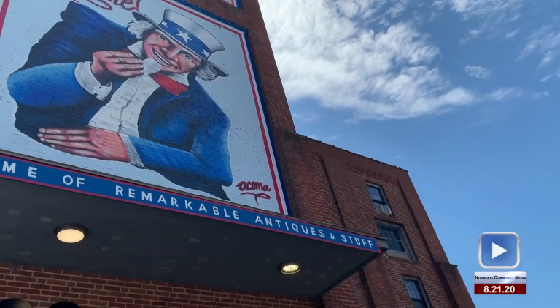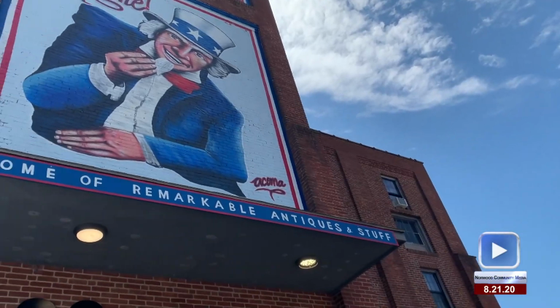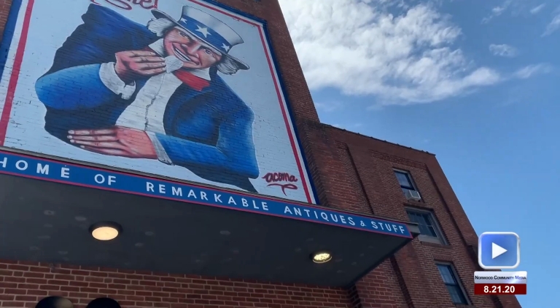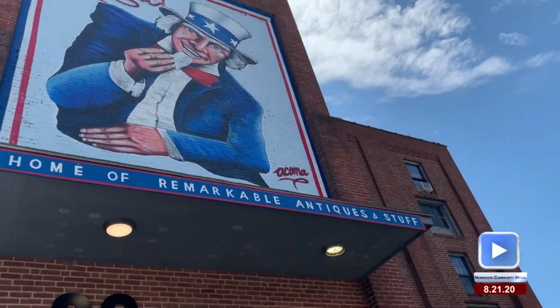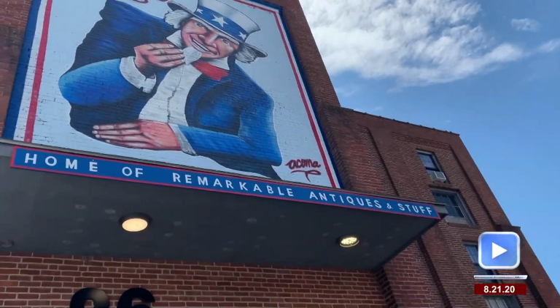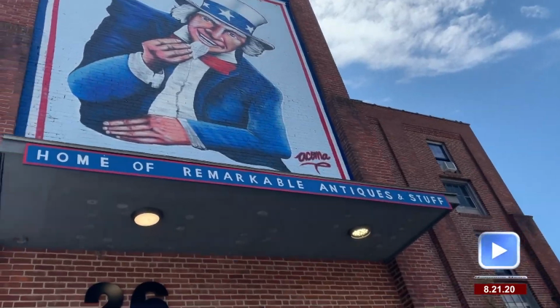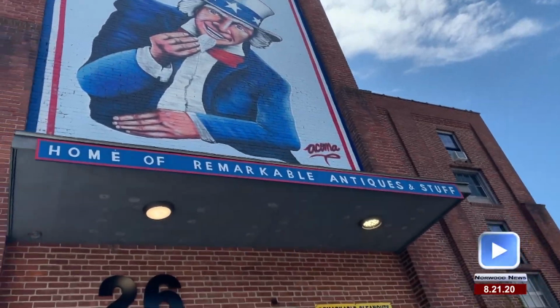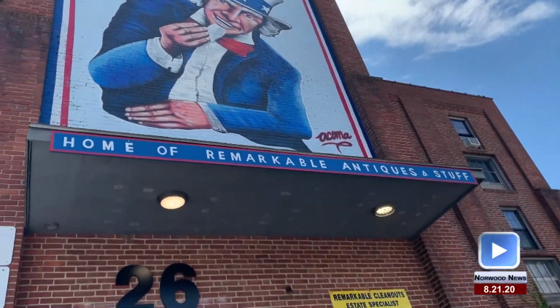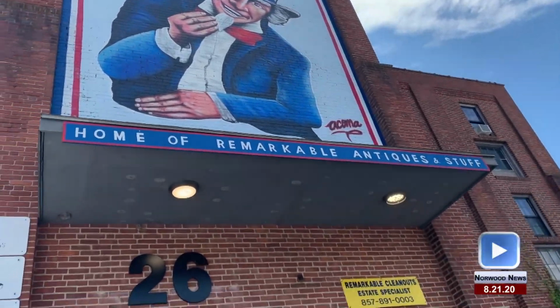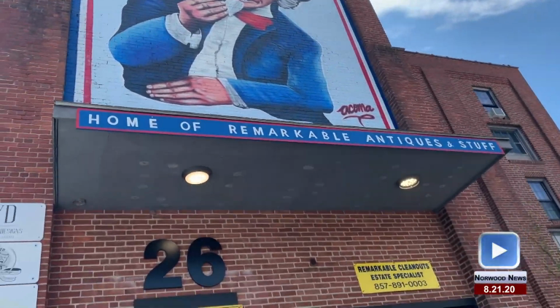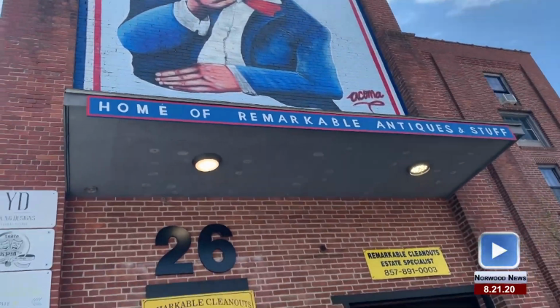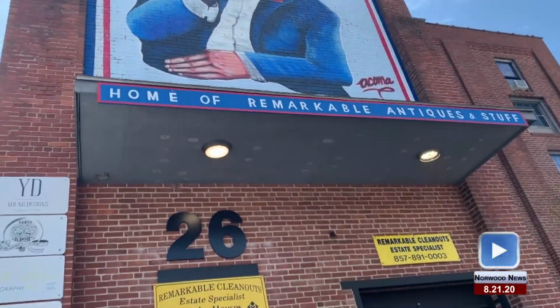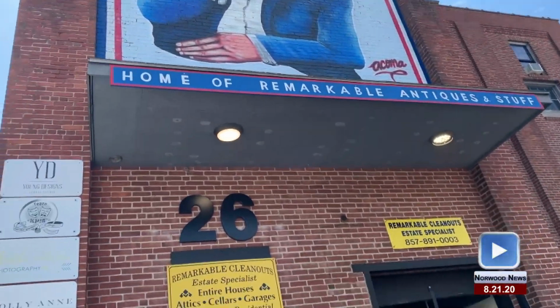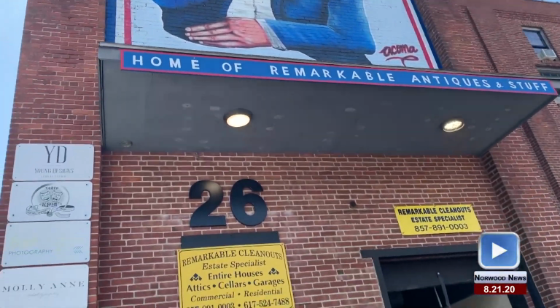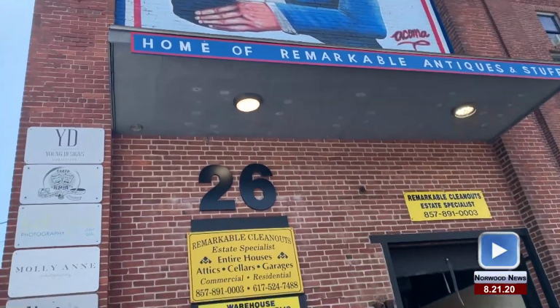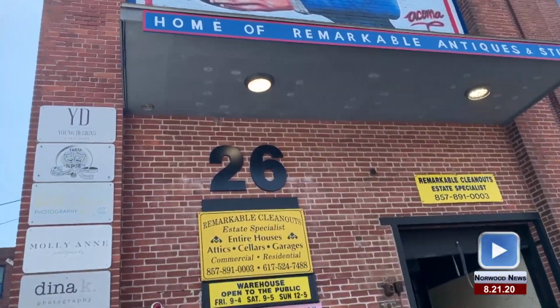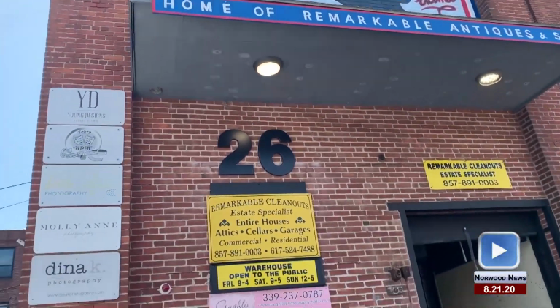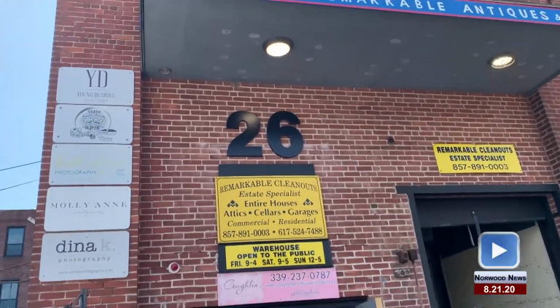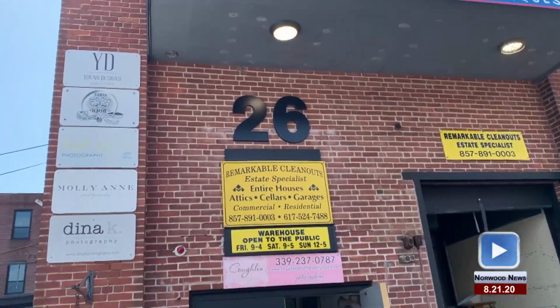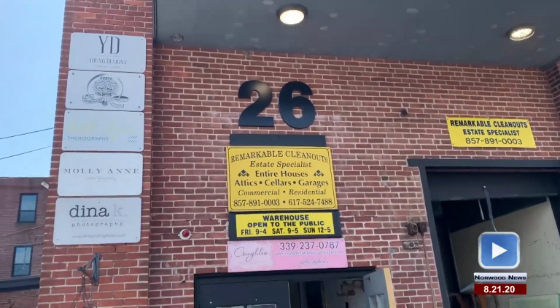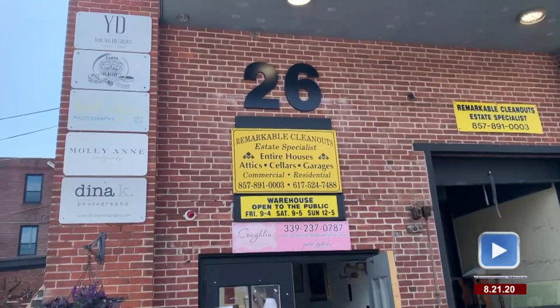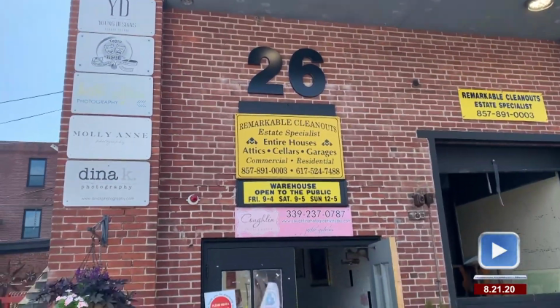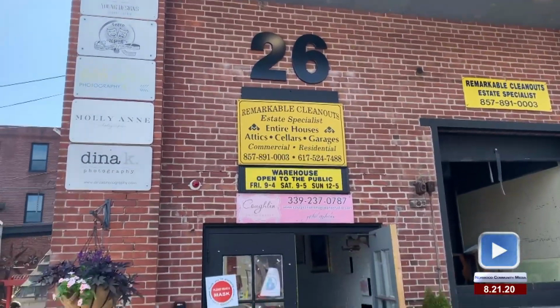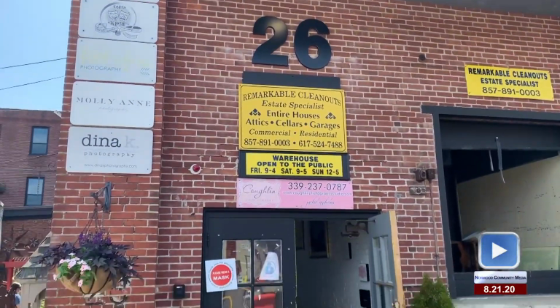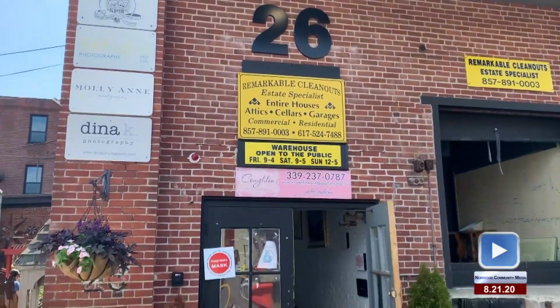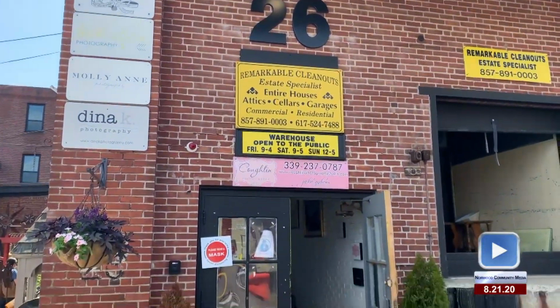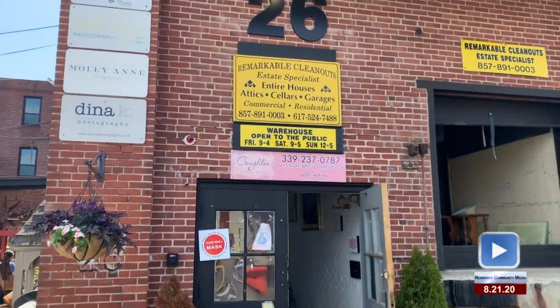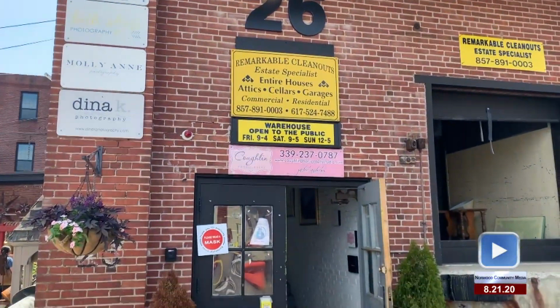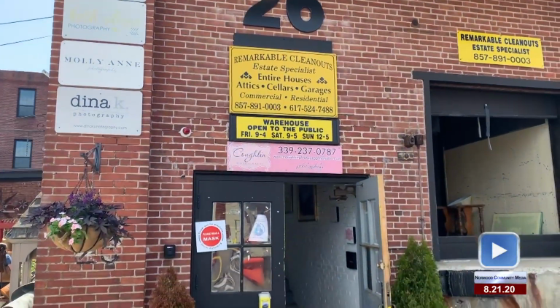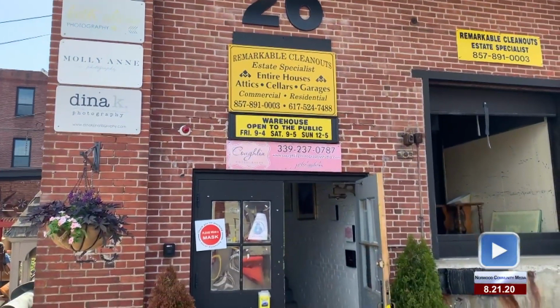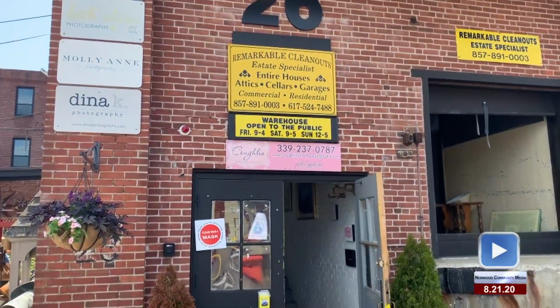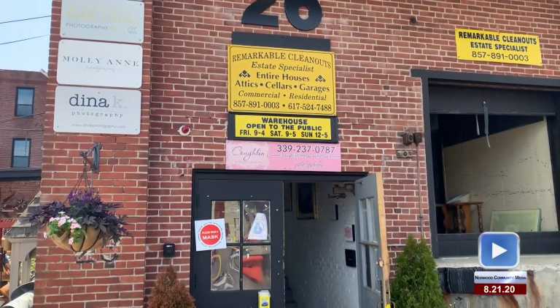Remarkable Cleanouts started as a family side business, and Mark realized that he had enough stuff to make it a full-time business.